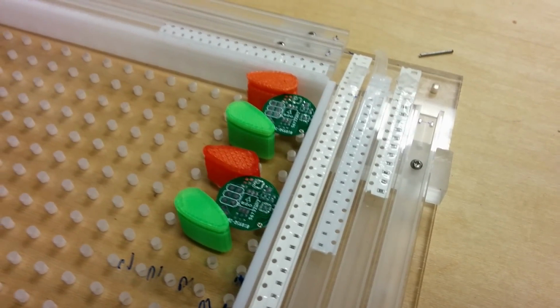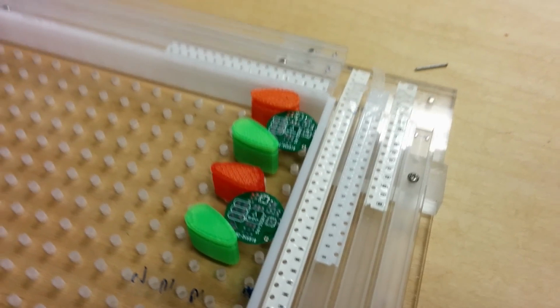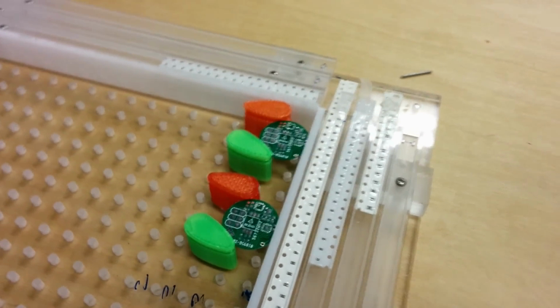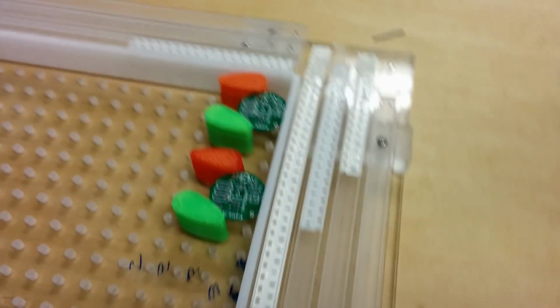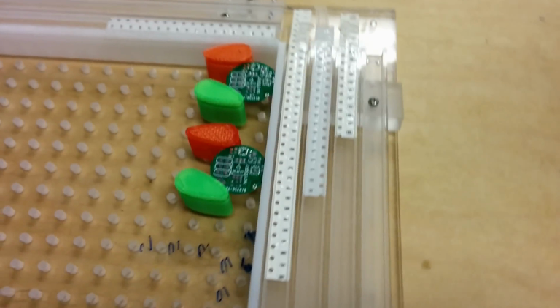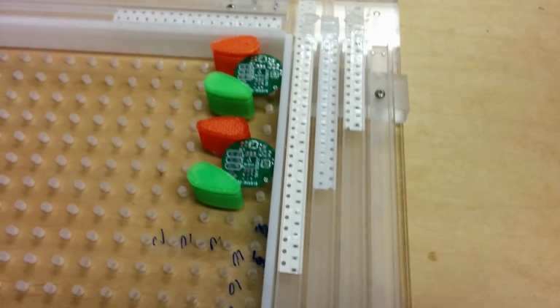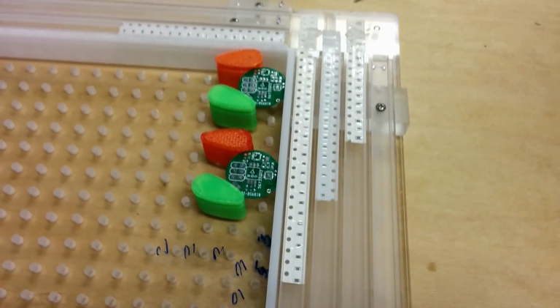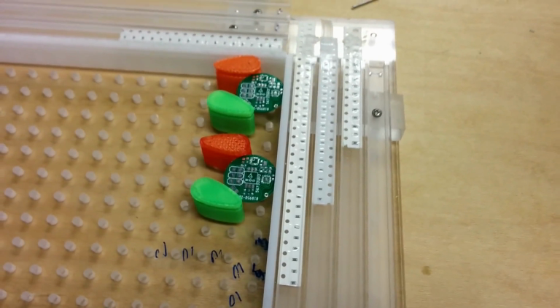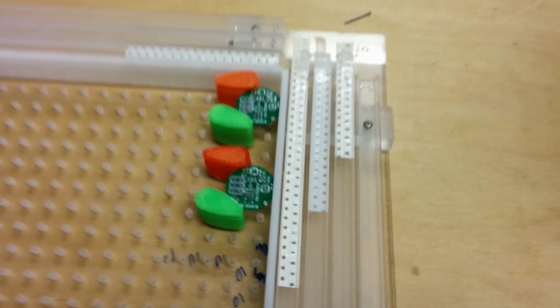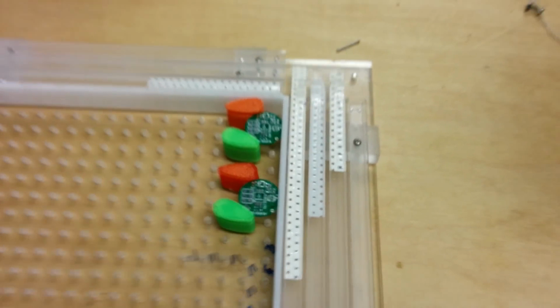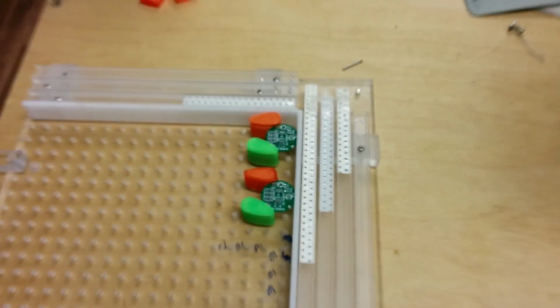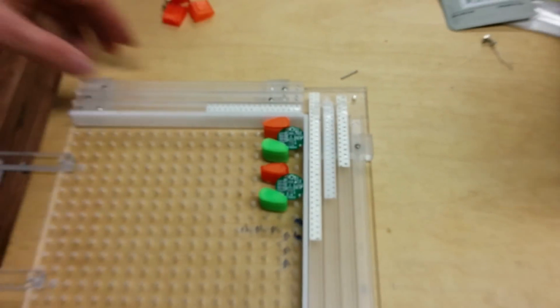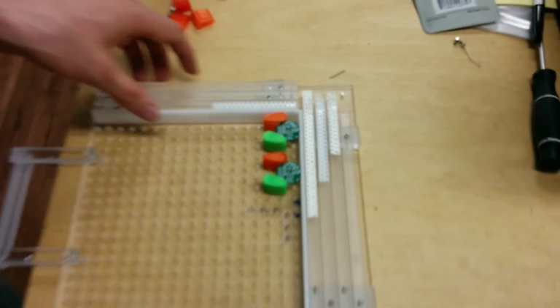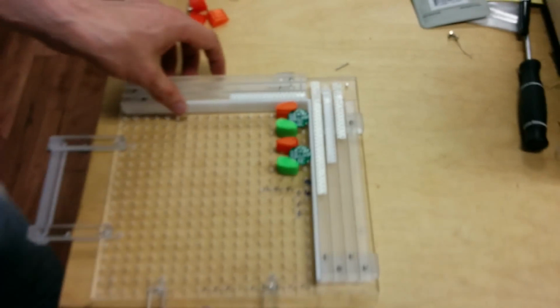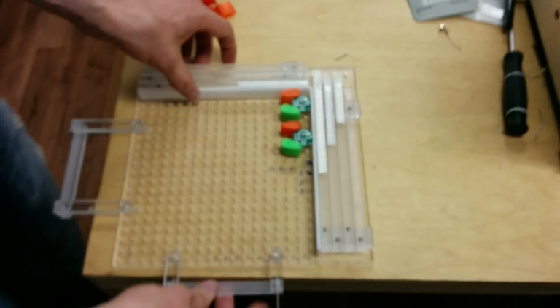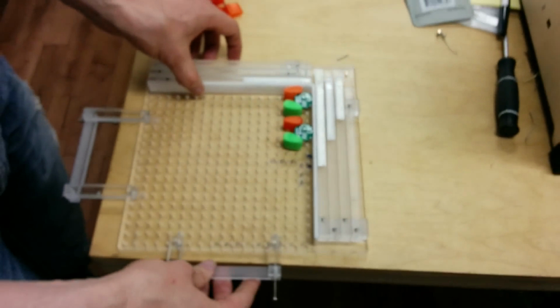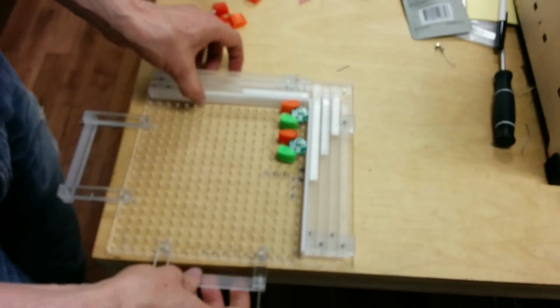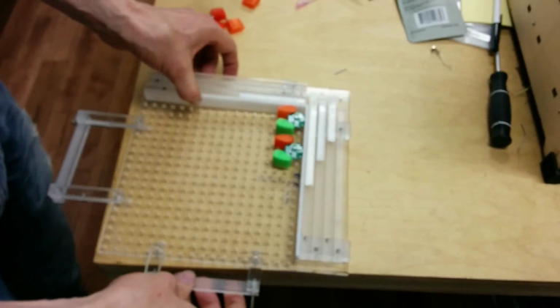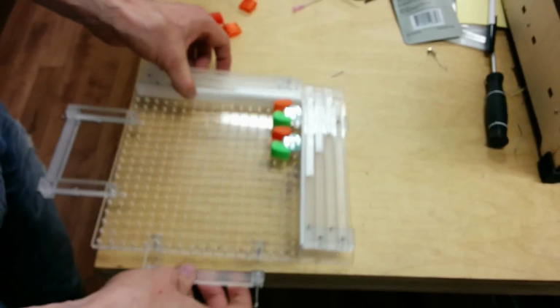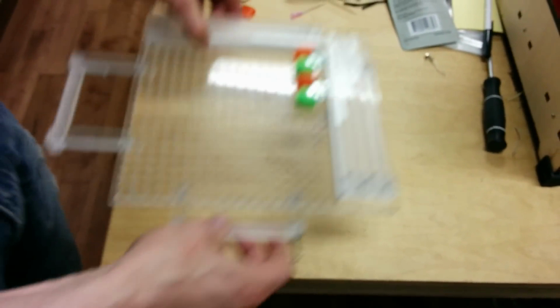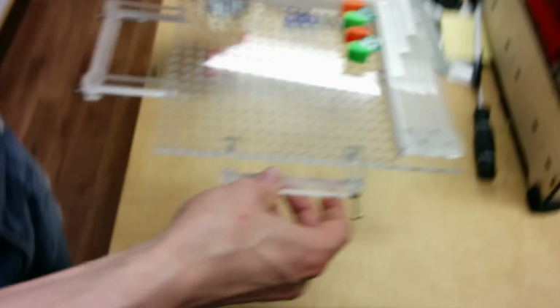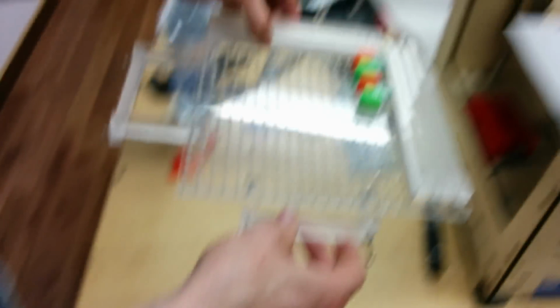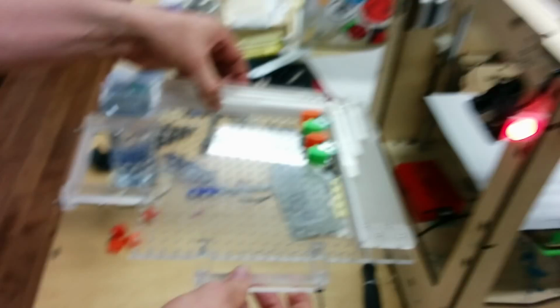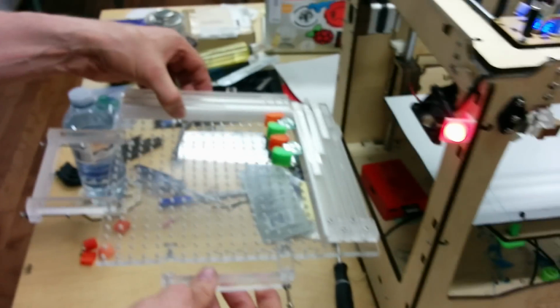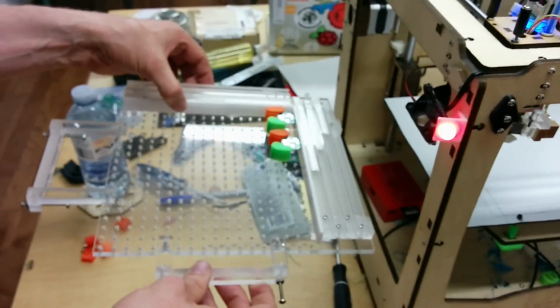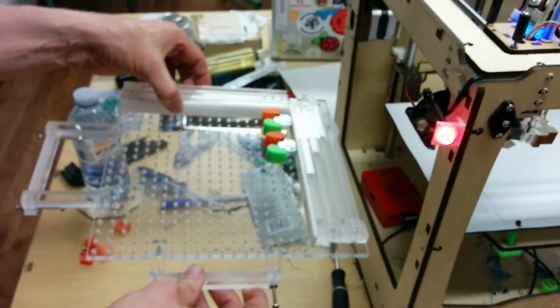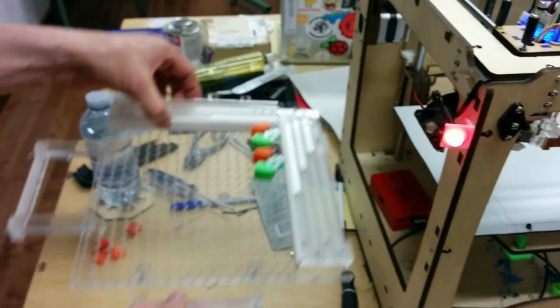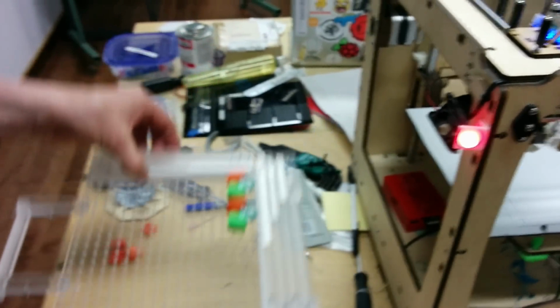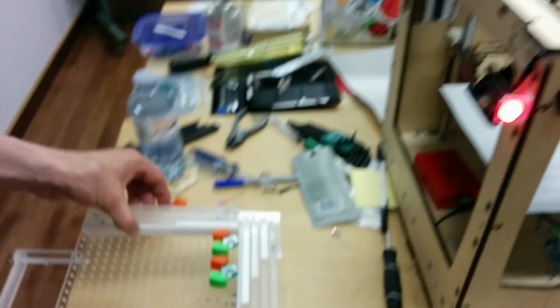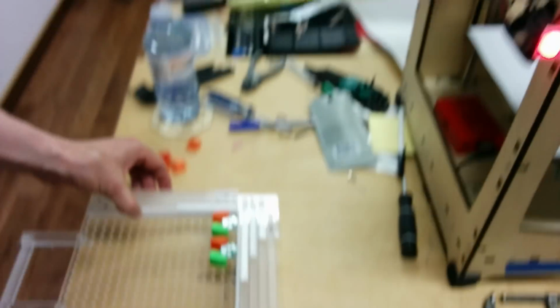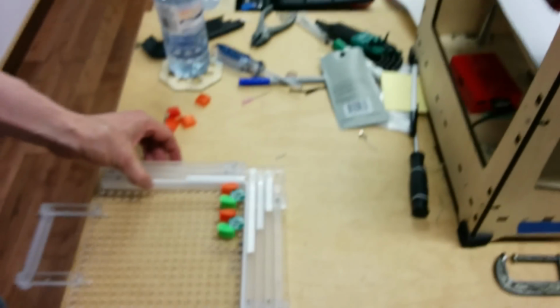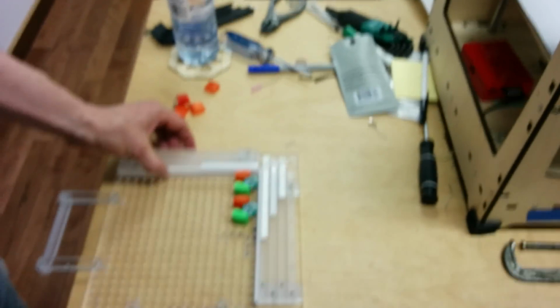And now we're ready to load the base jig into the pick and place machine.